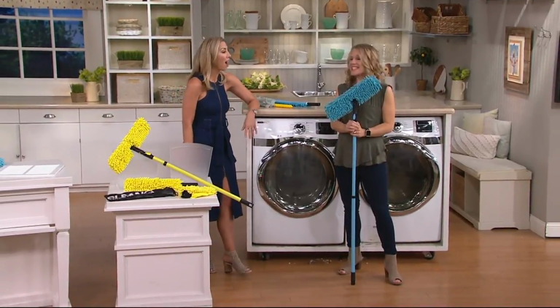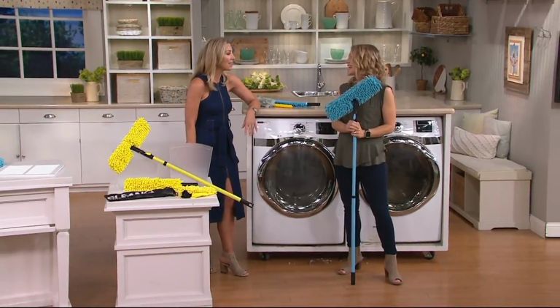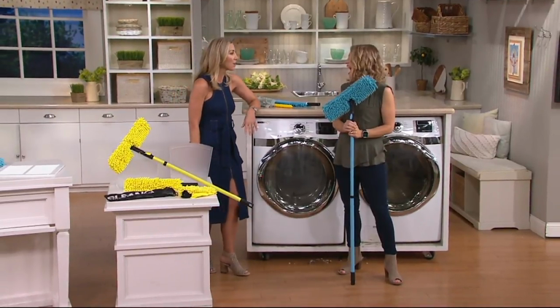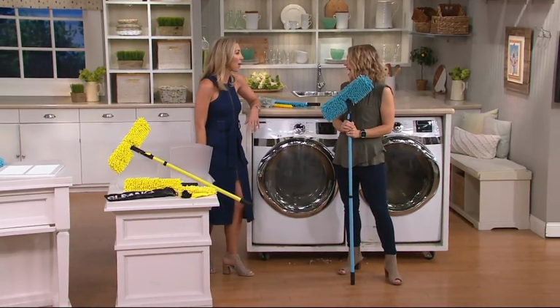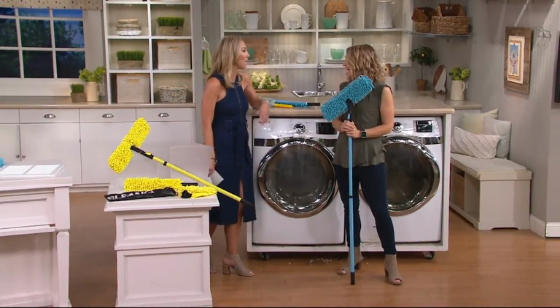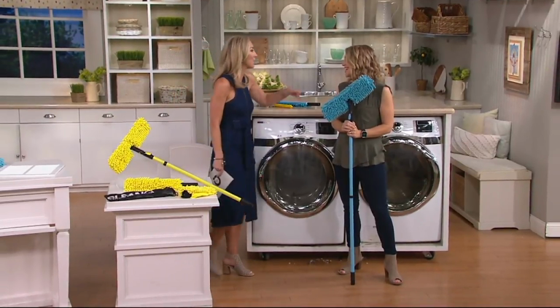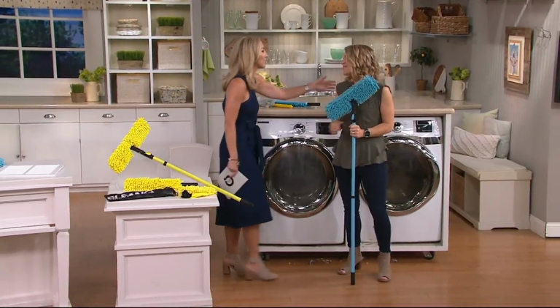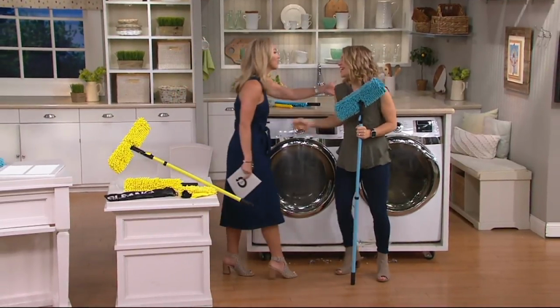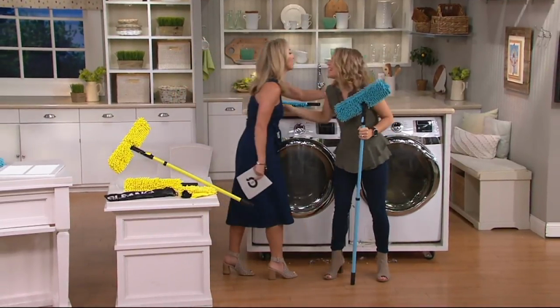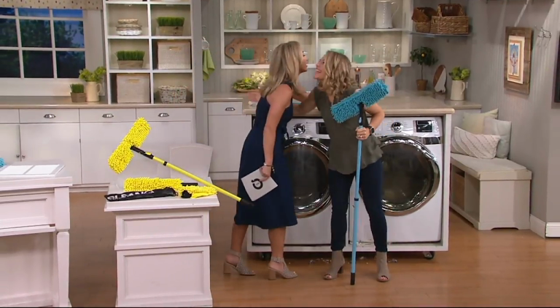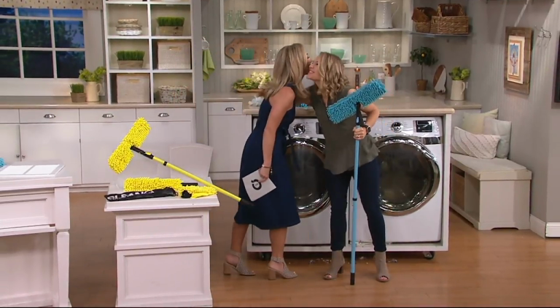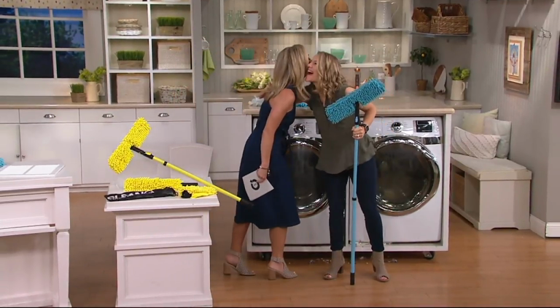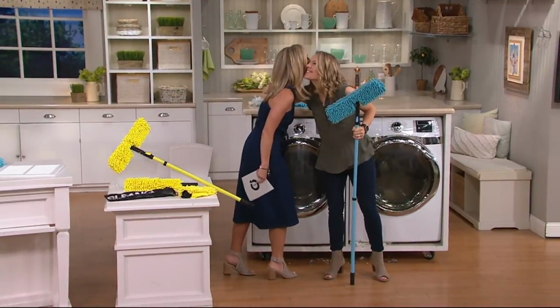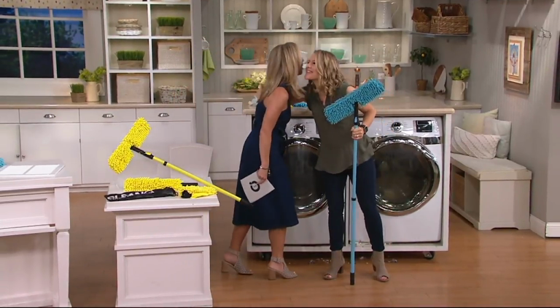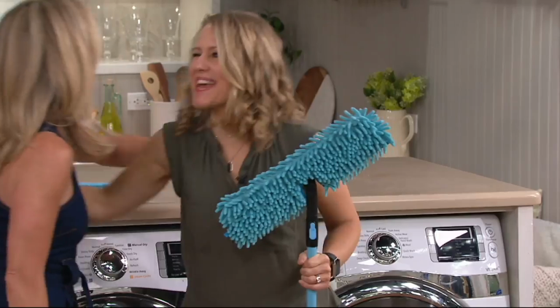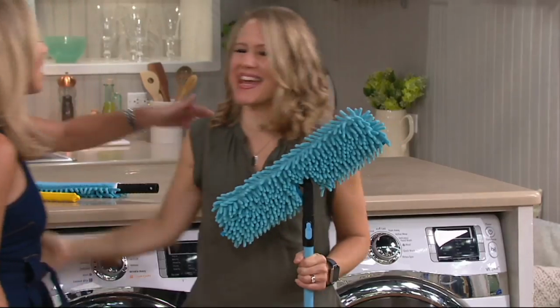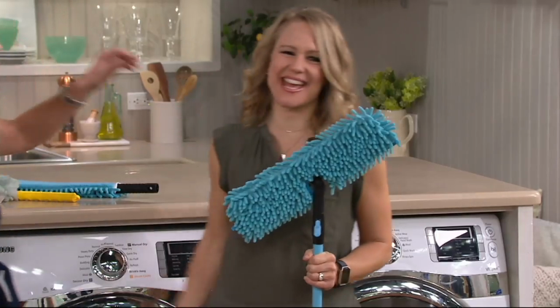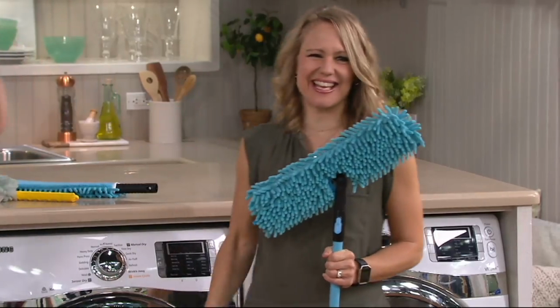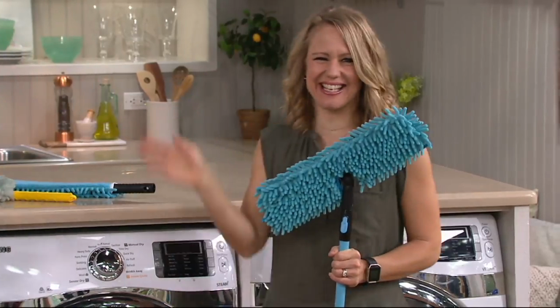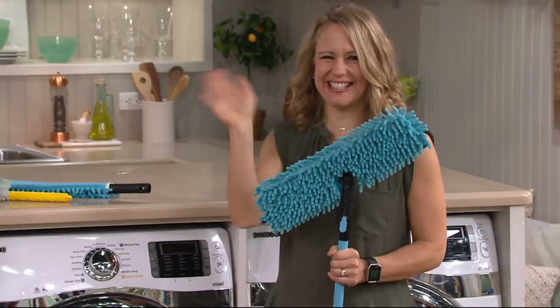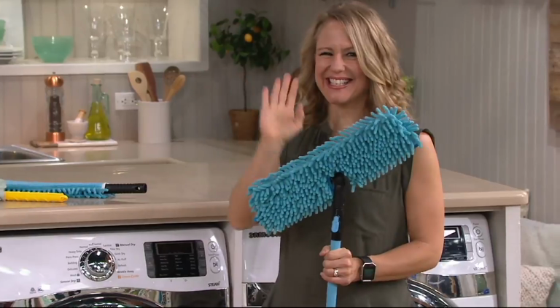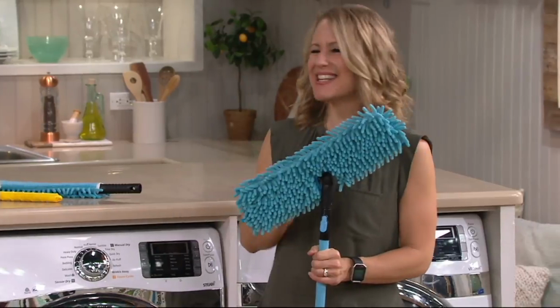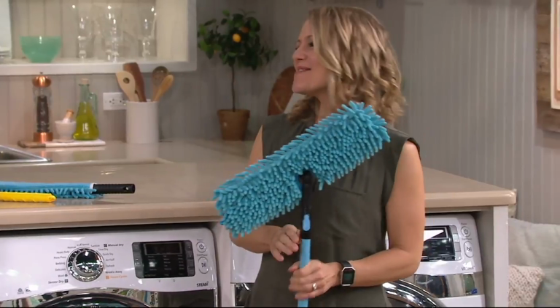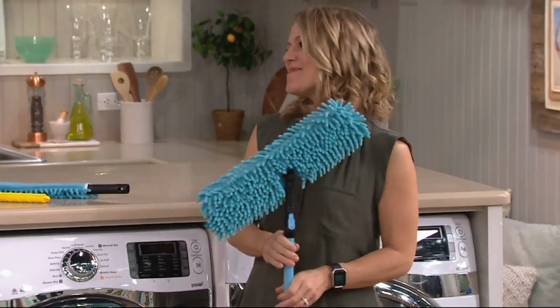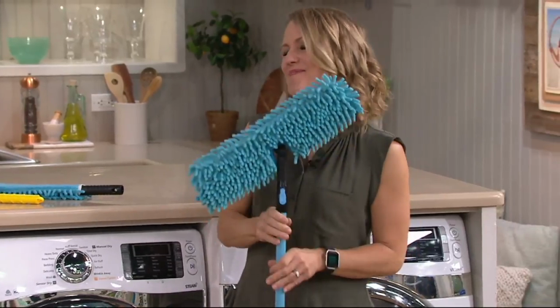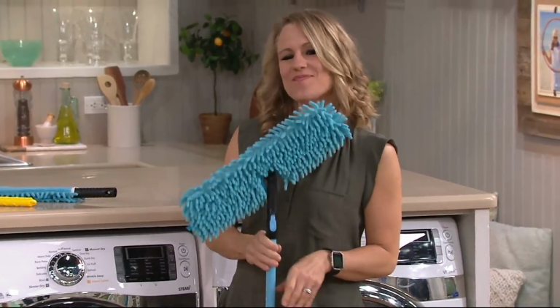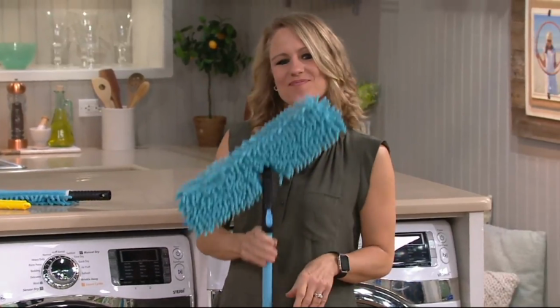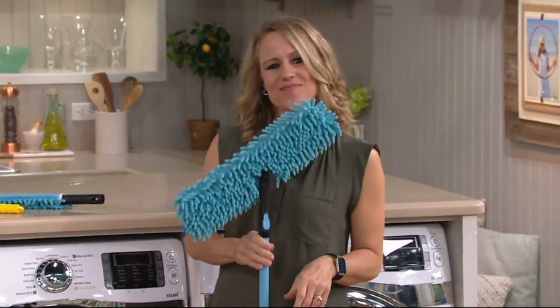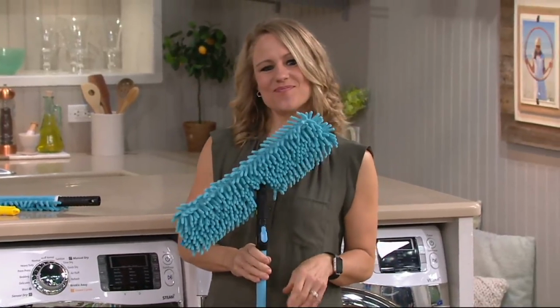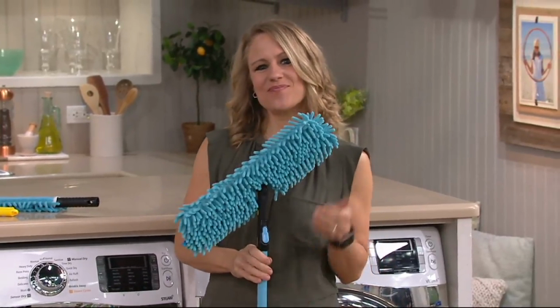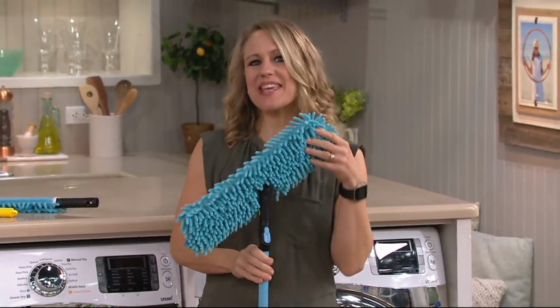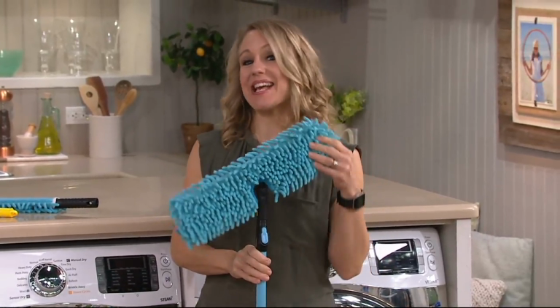Hi there, Mom. Good morning. Thanks for having me. It's always fun when we're cleaning together. Yes, clean together.